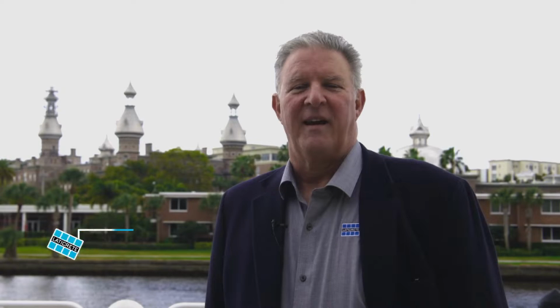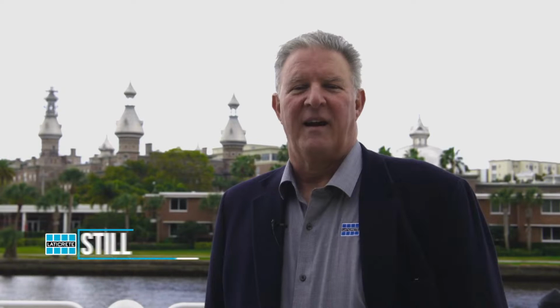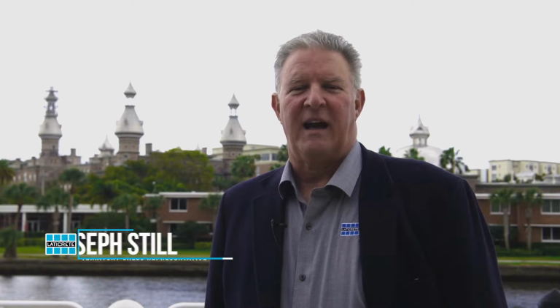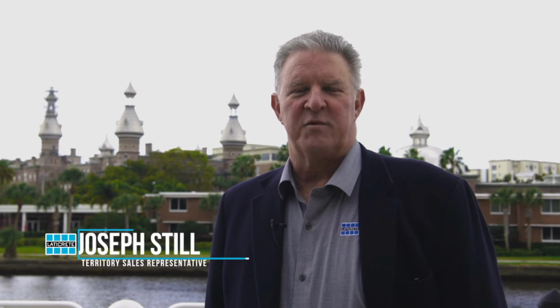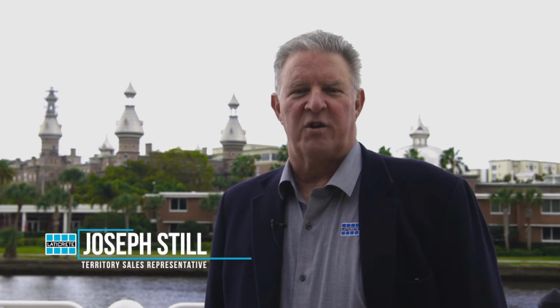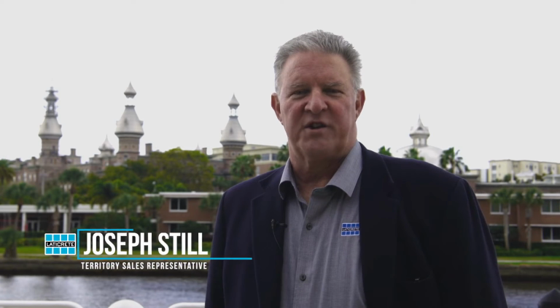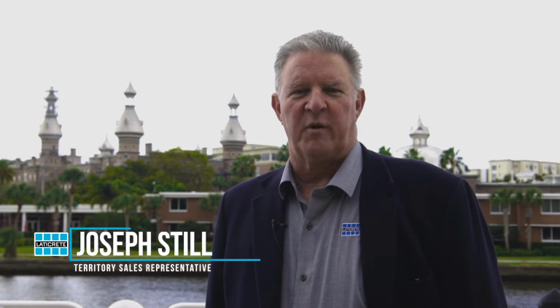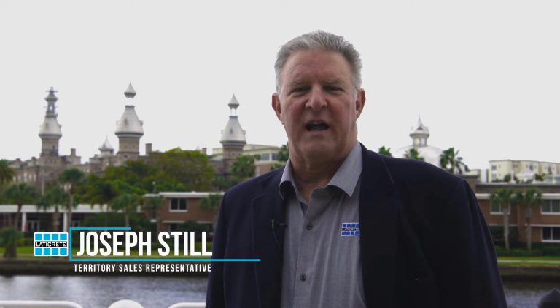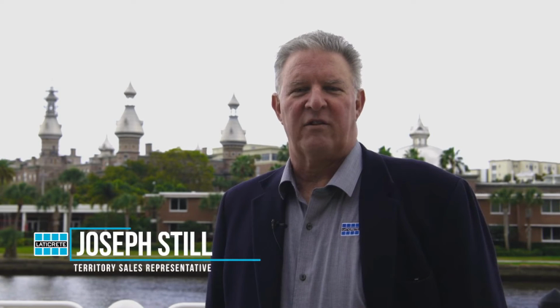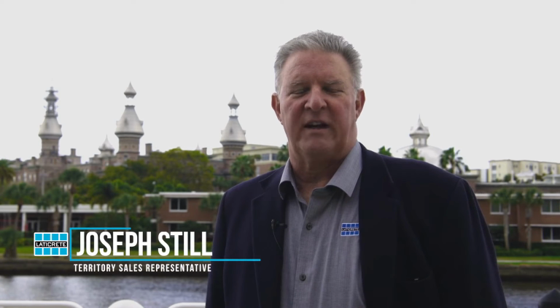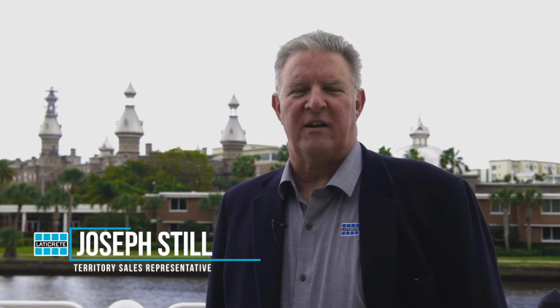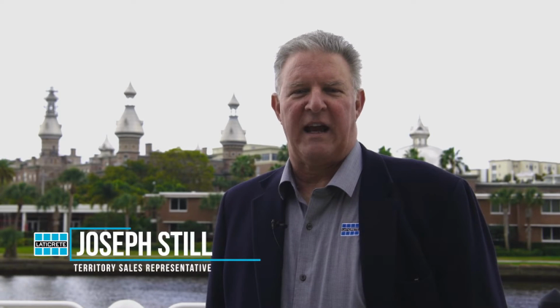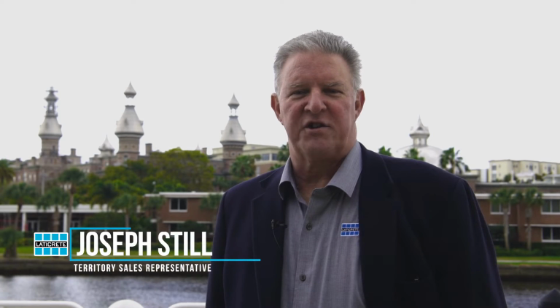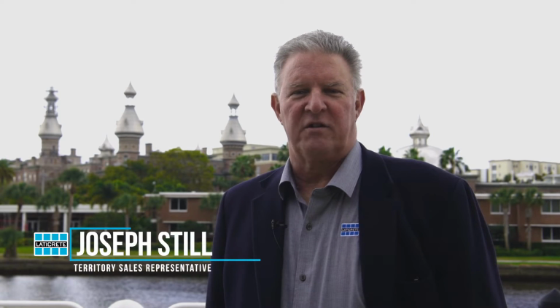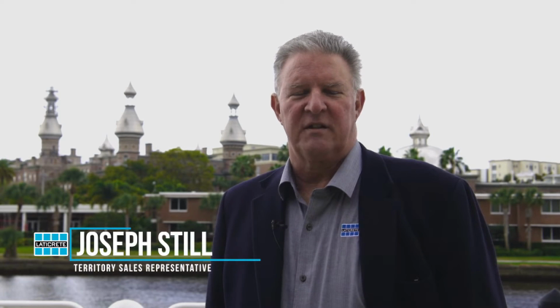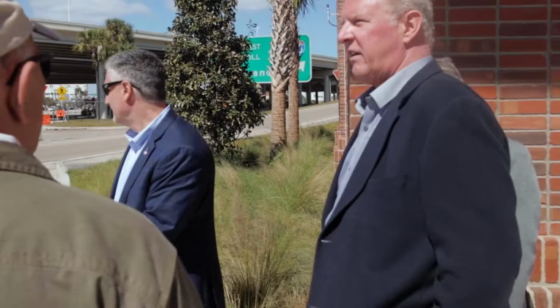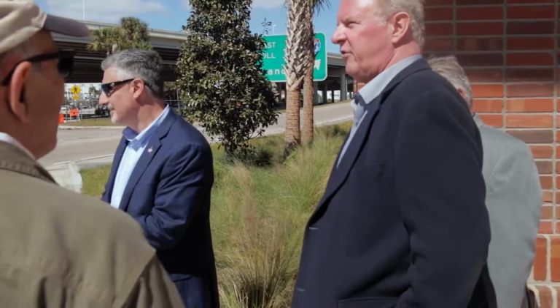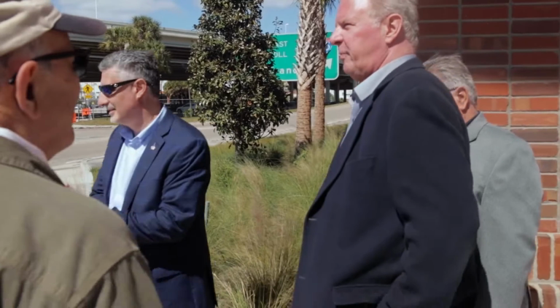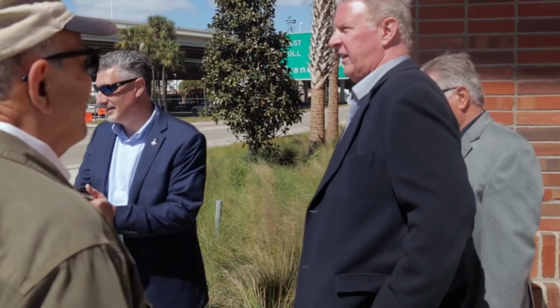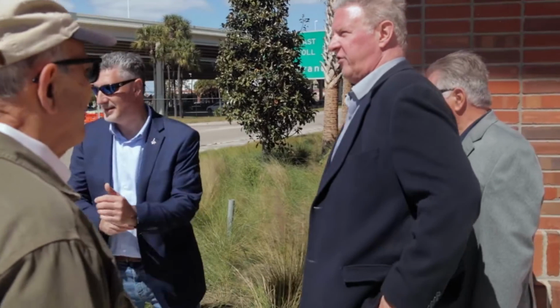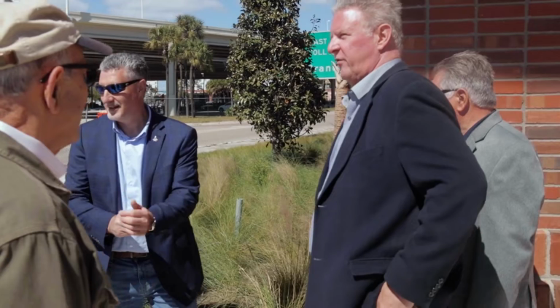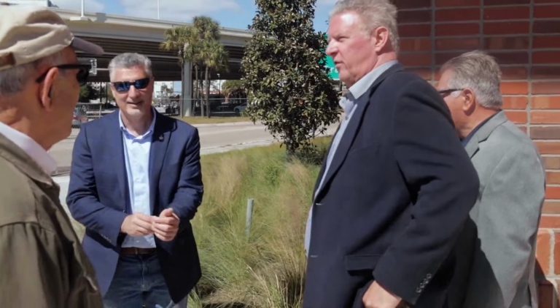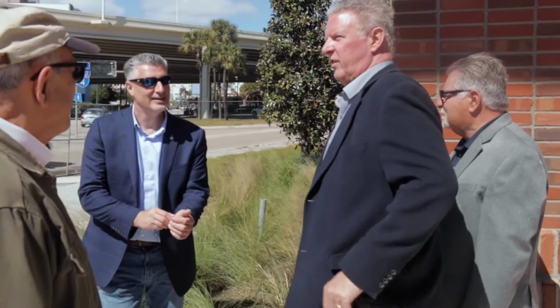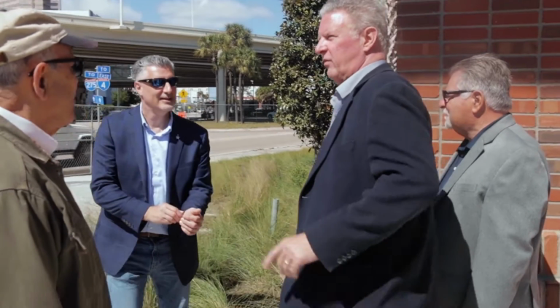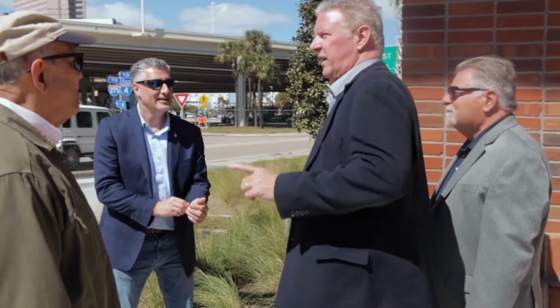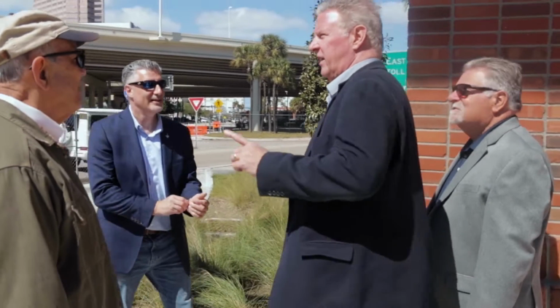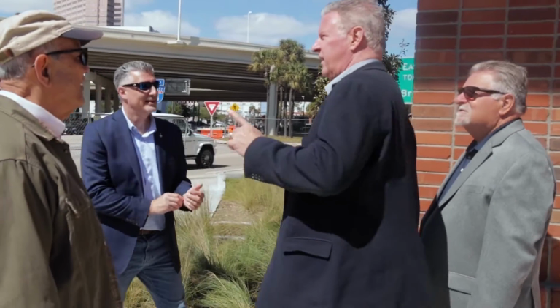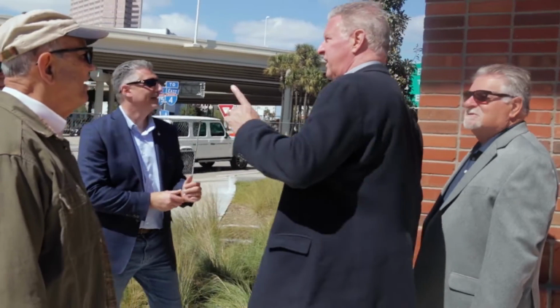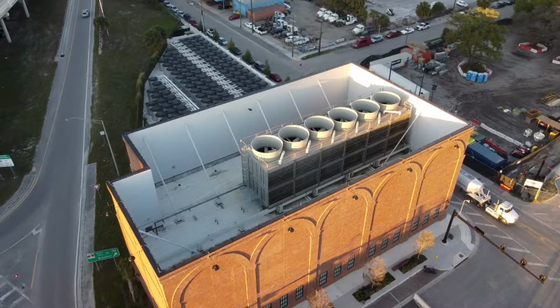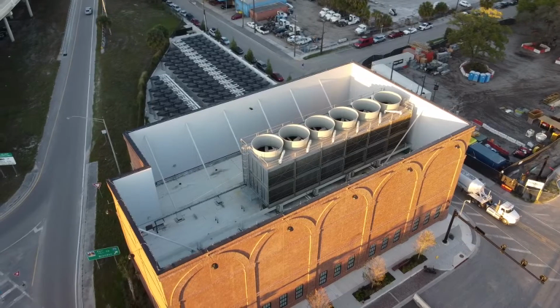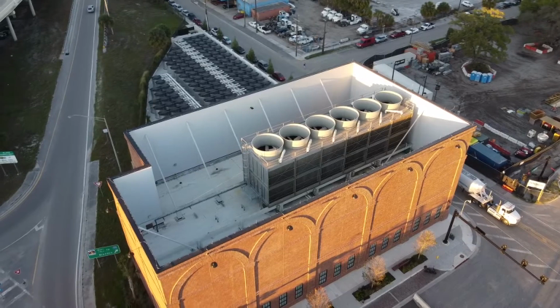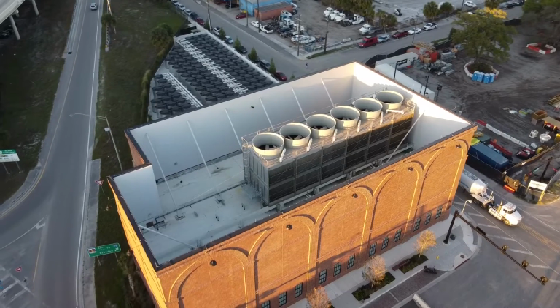Hi, I'm Joe Still with Laticrete International and I've been in the materials business in Florida since 1984.